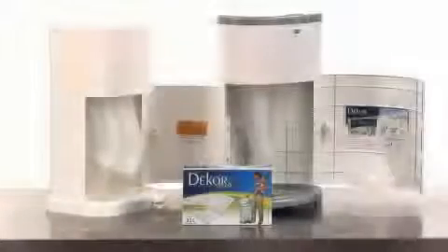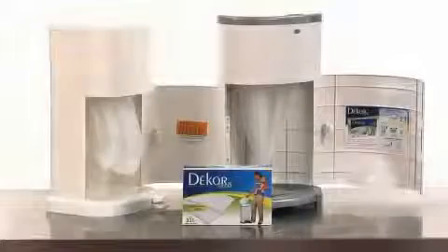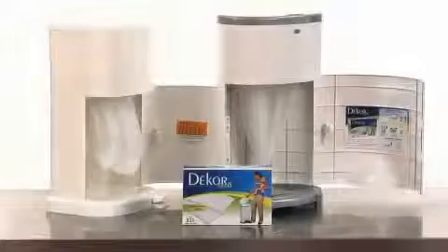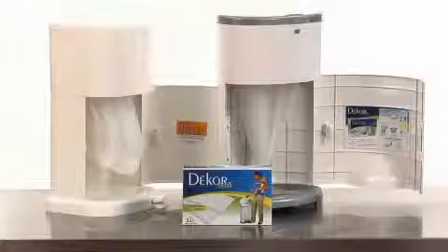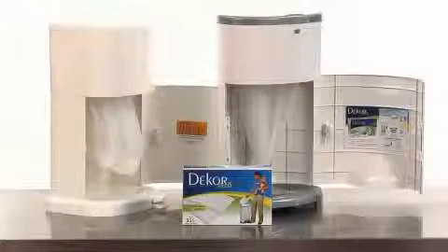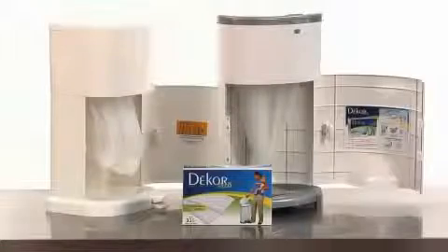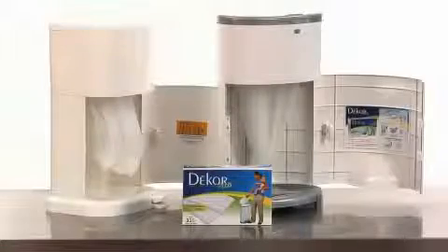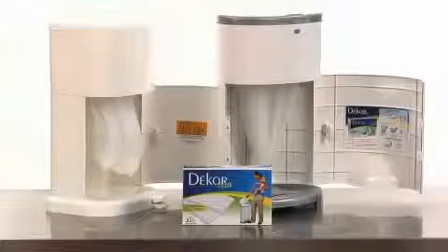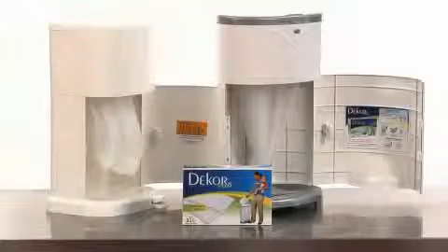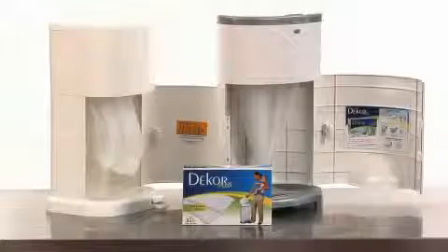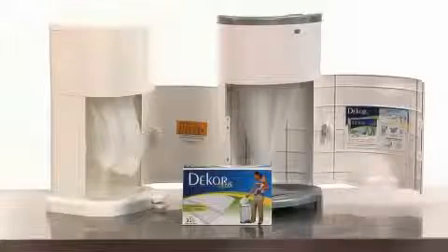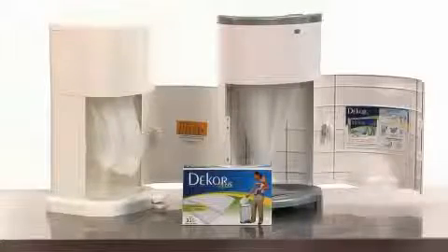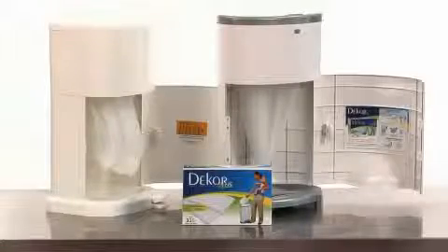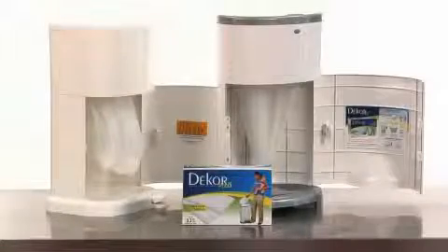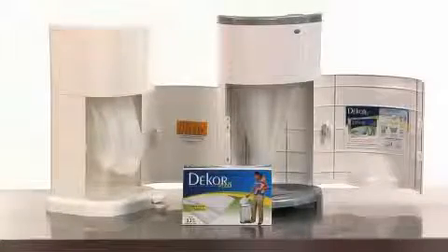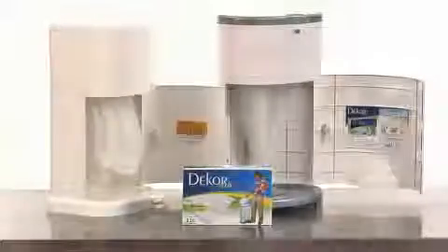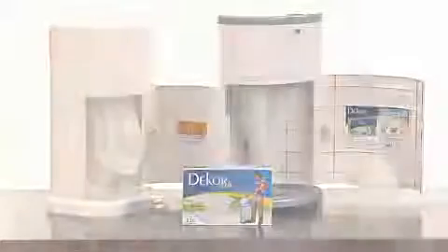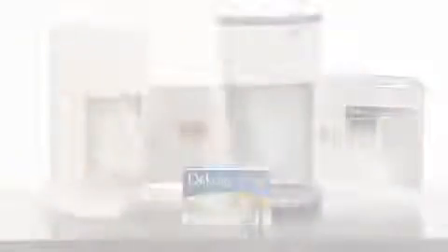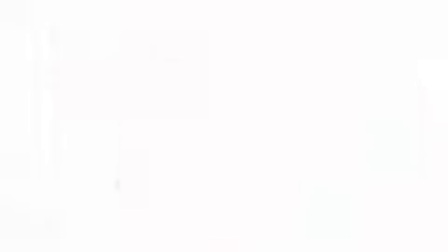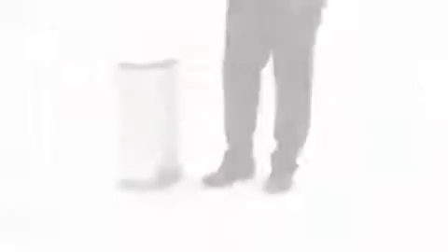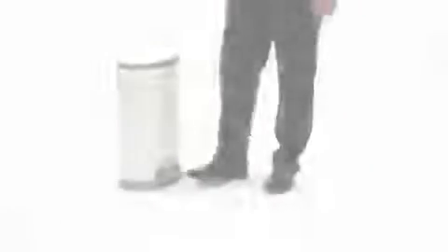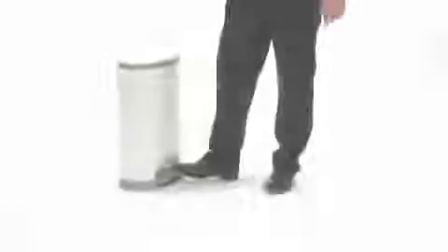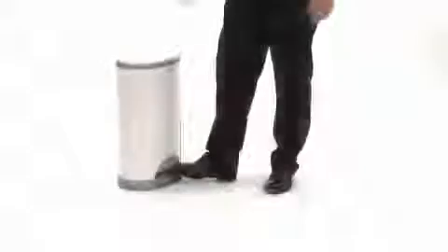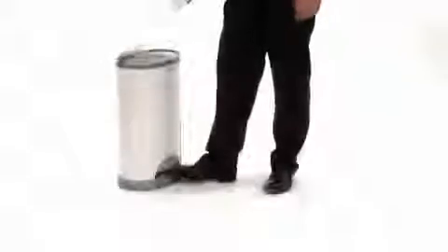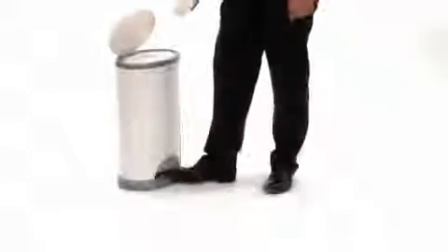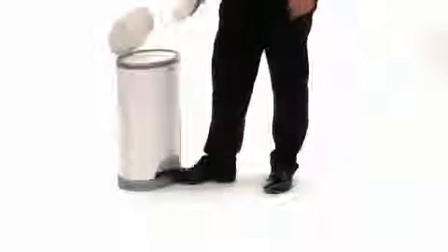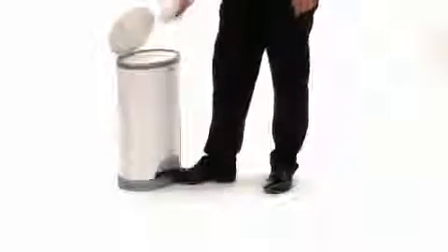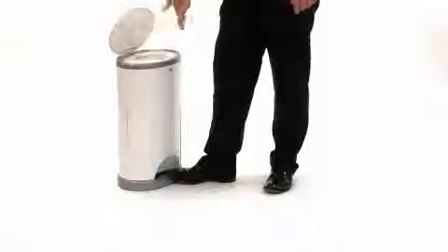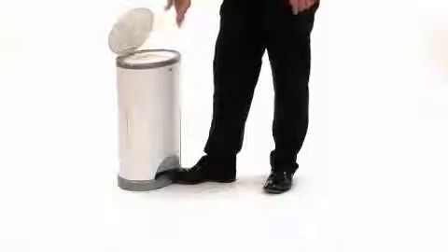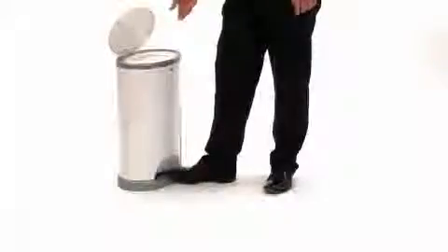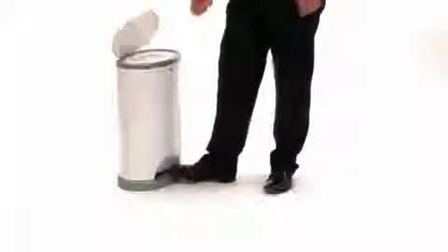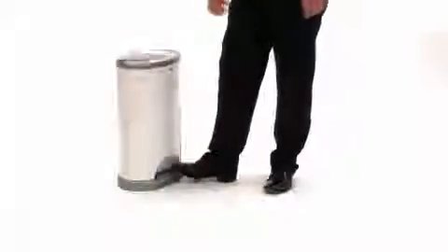Using your DecorCan is truly a hands-free operation. Simply step on the foot pedal, drop the diaper in, and you're done.